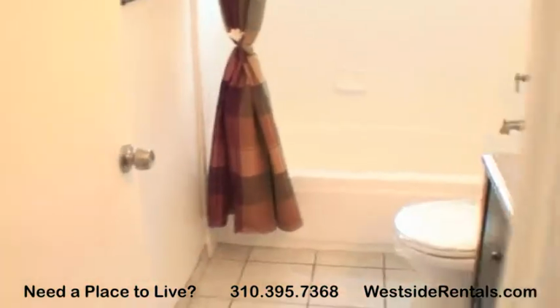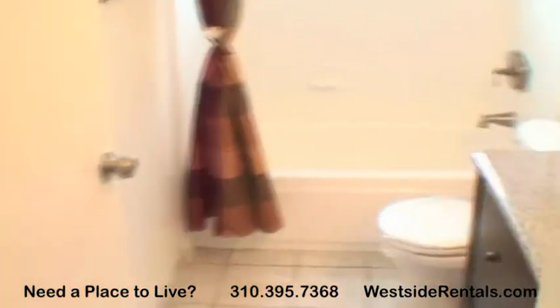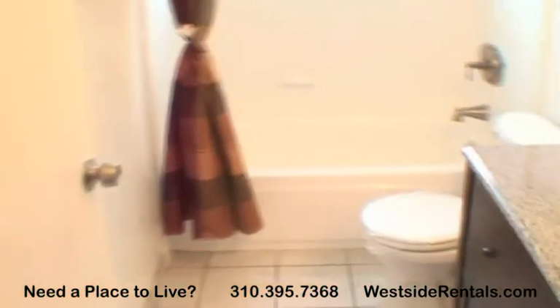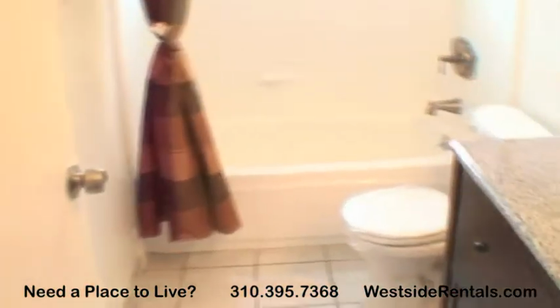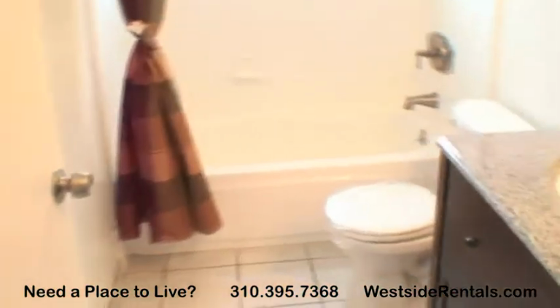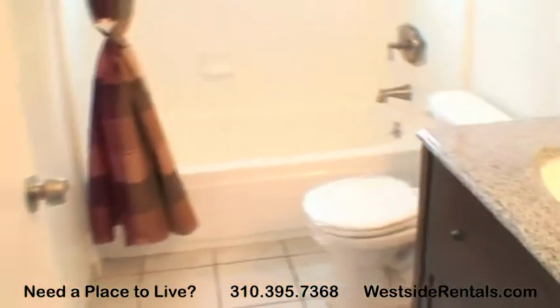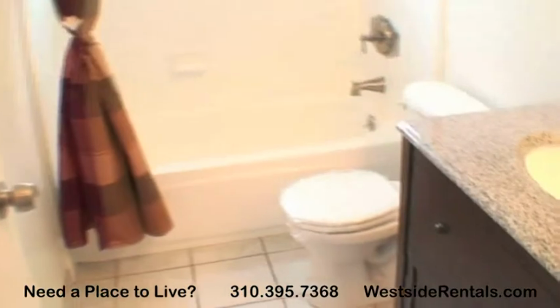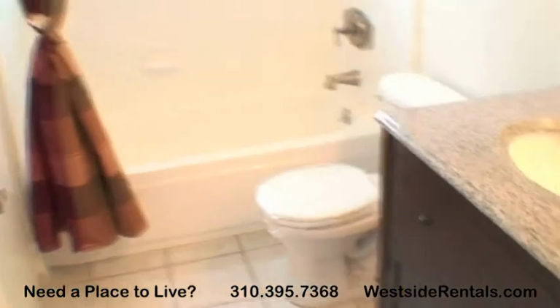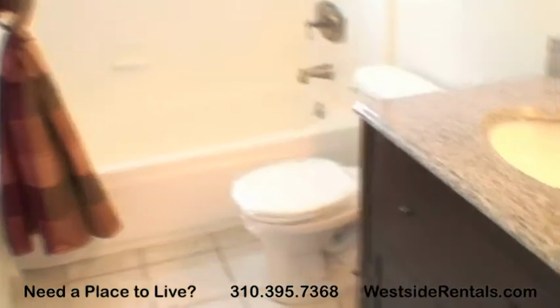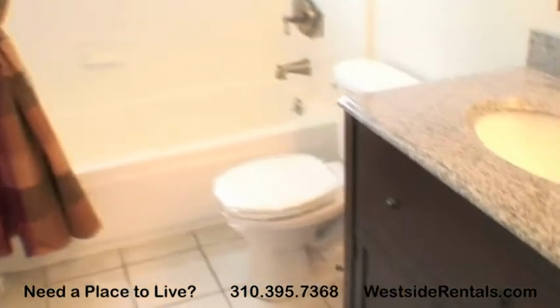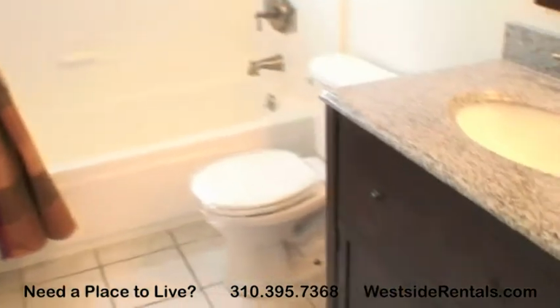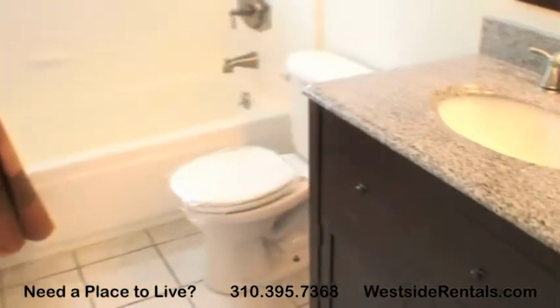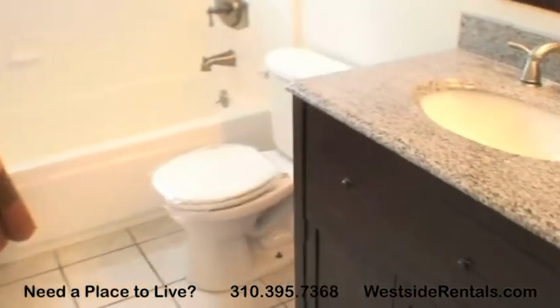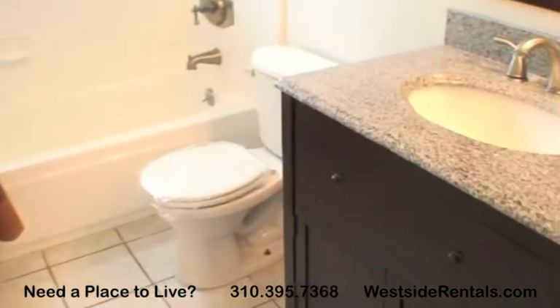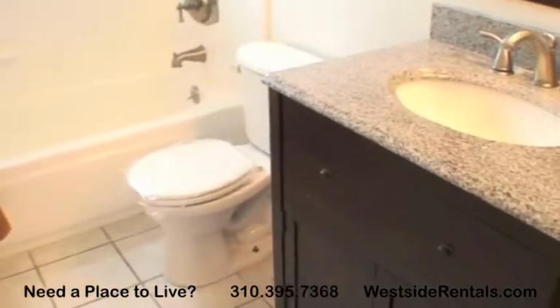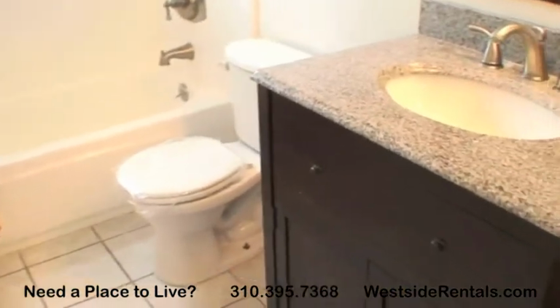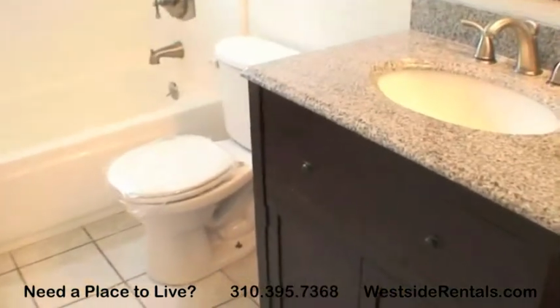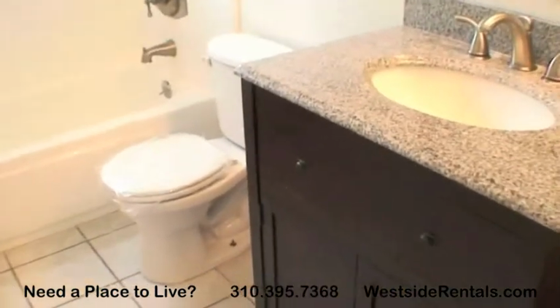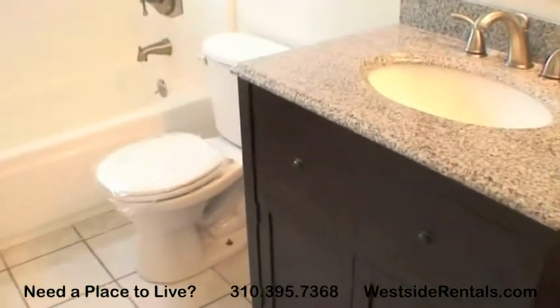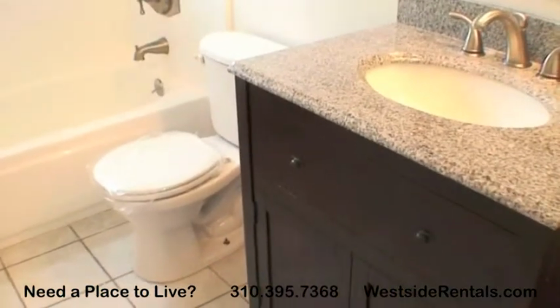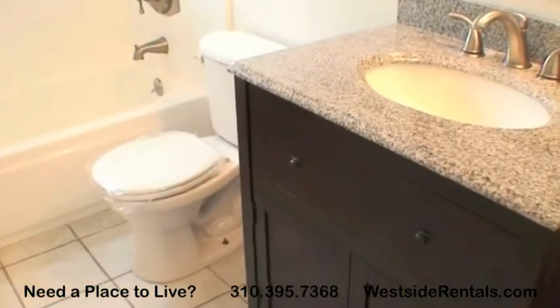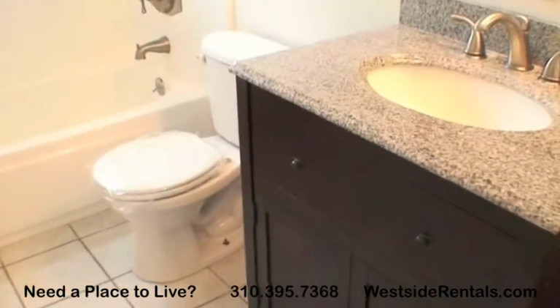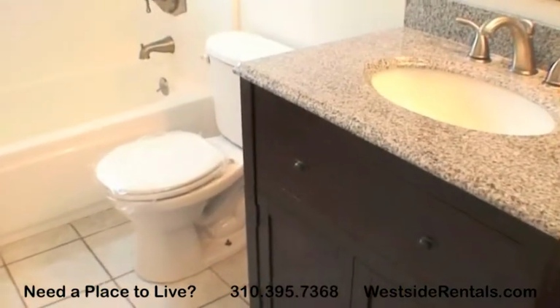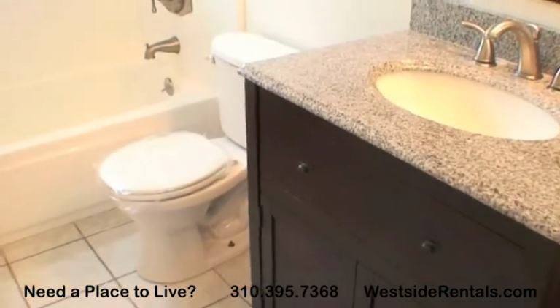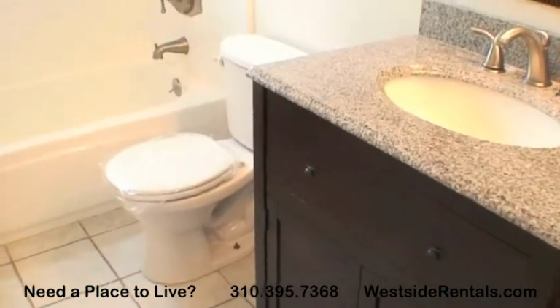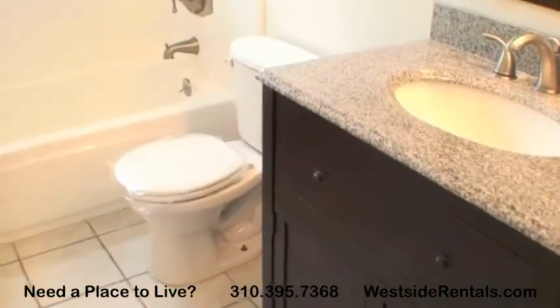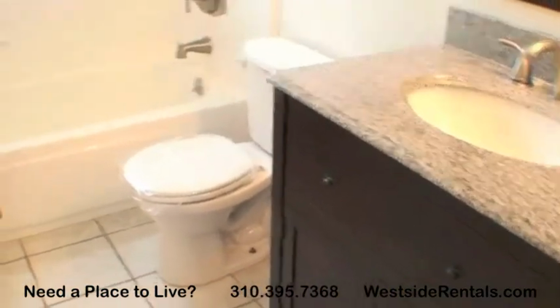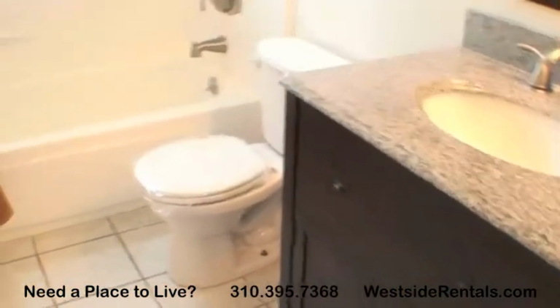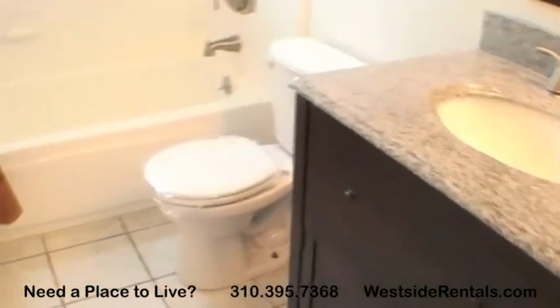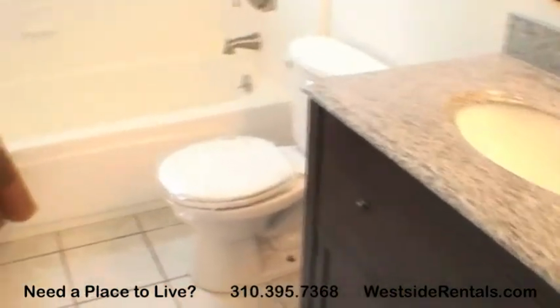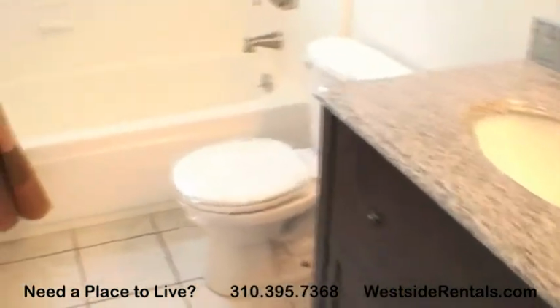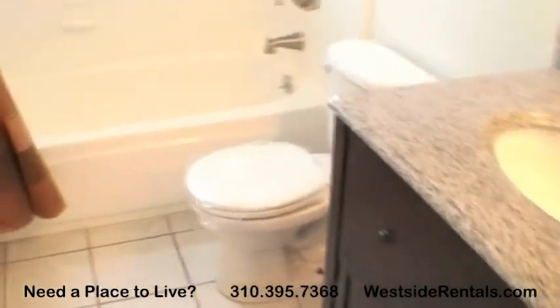Bathroom comes with granite vanity, tile floors, and a shower tub with curtain and window inside.